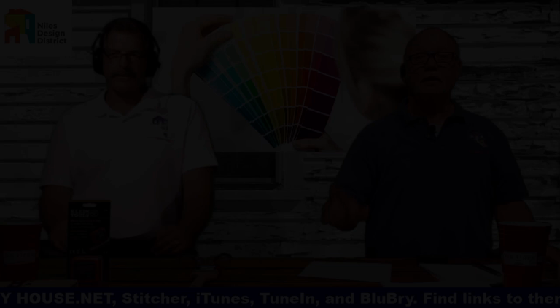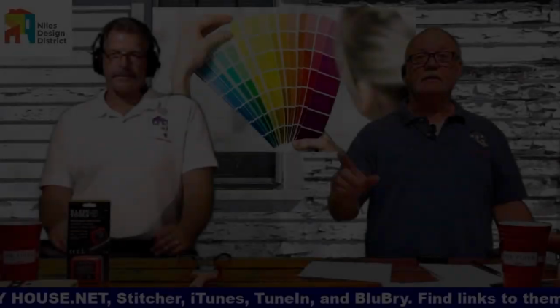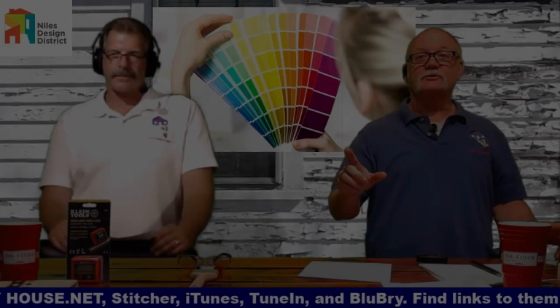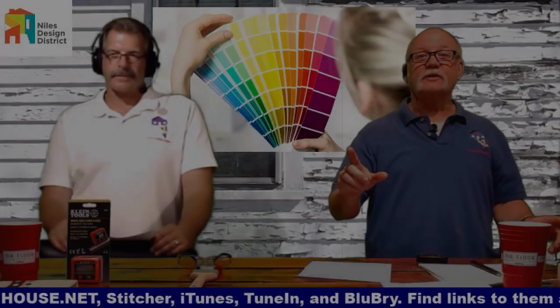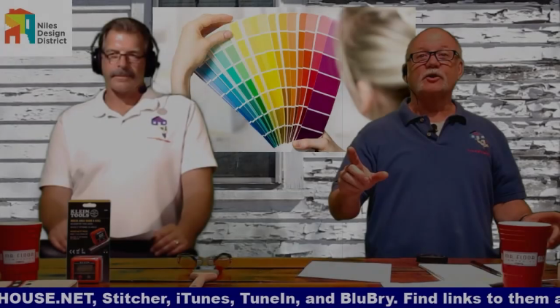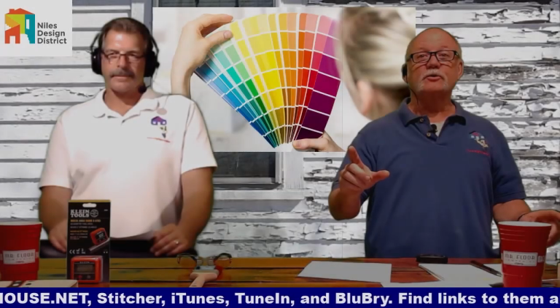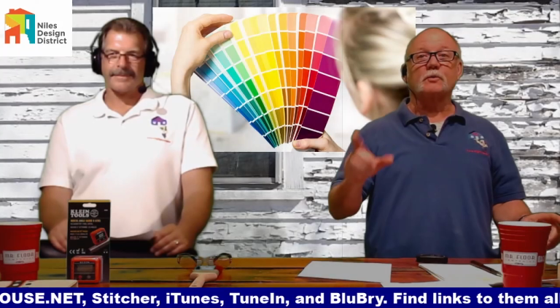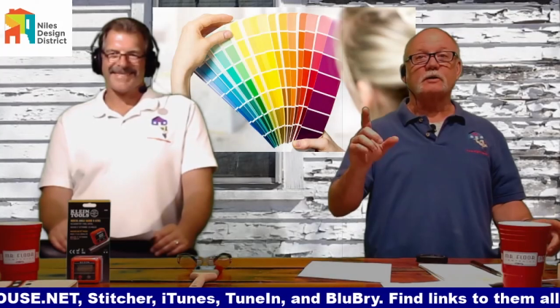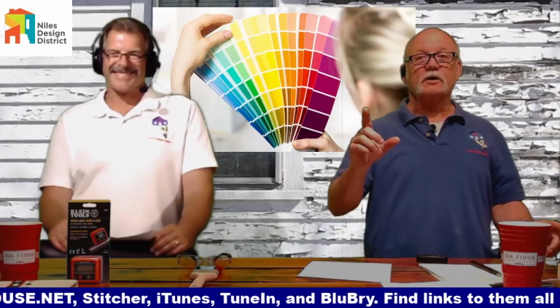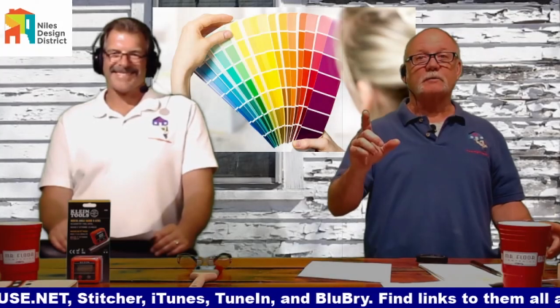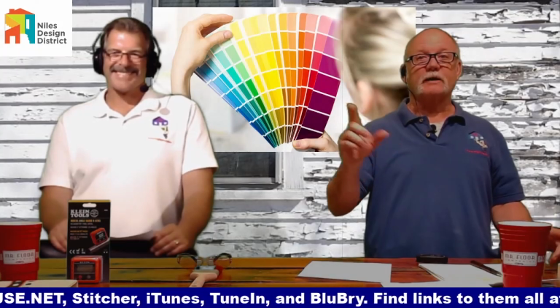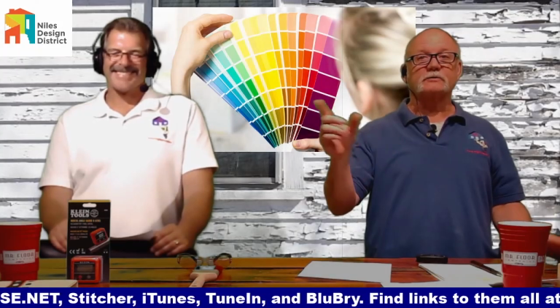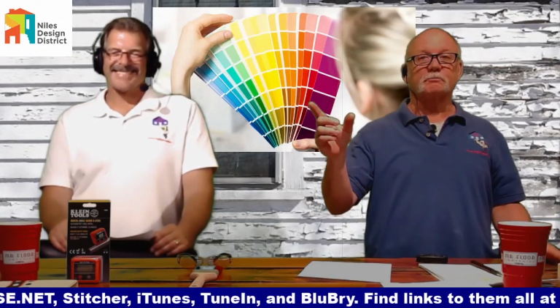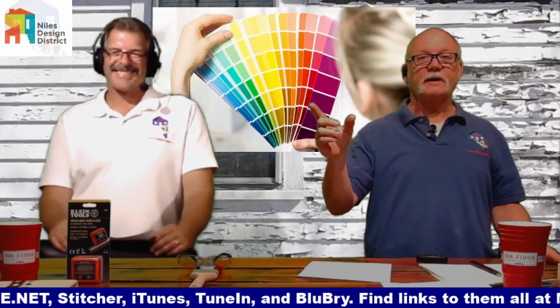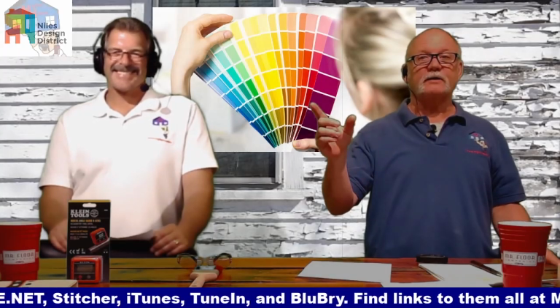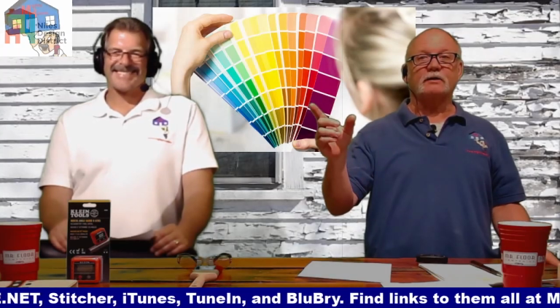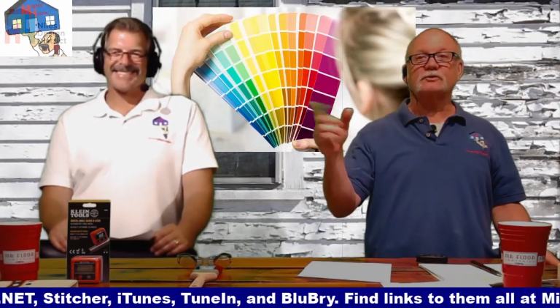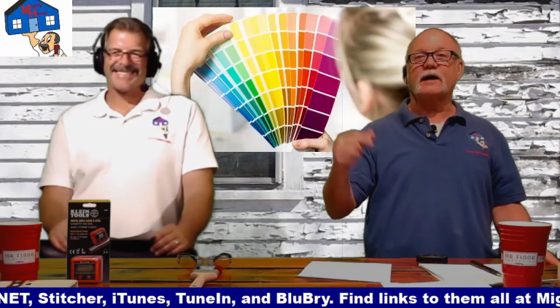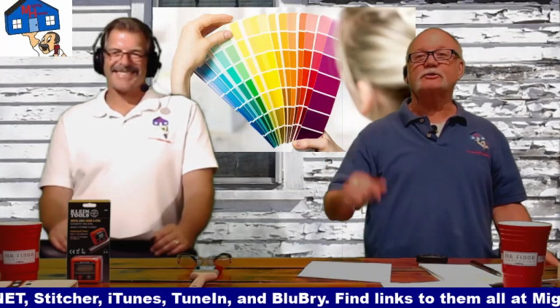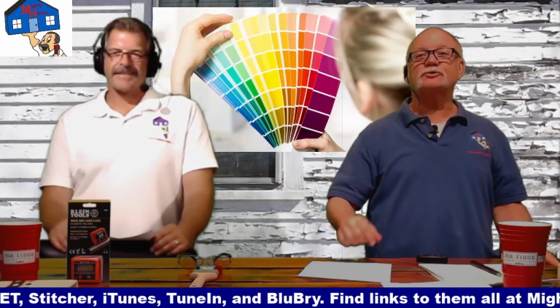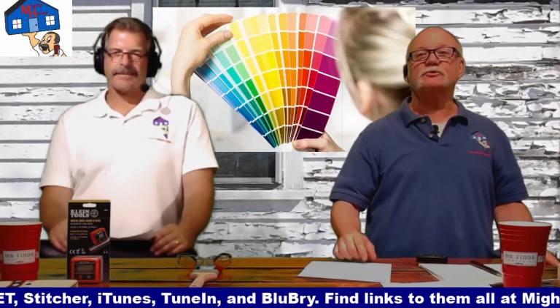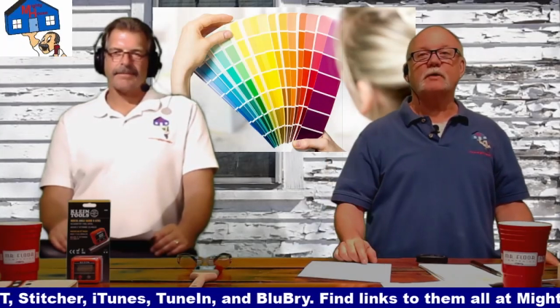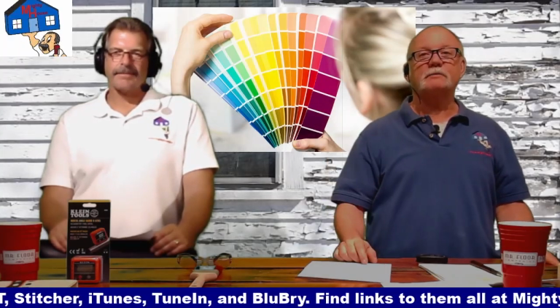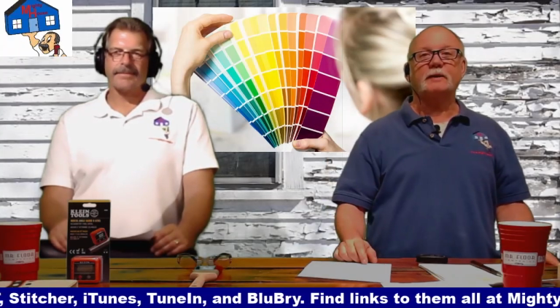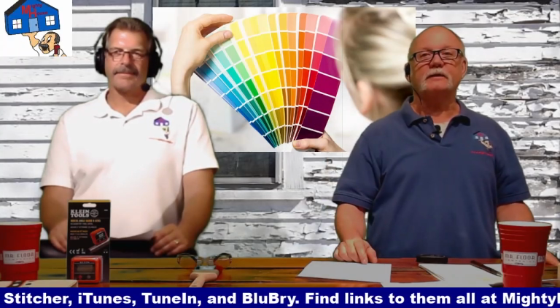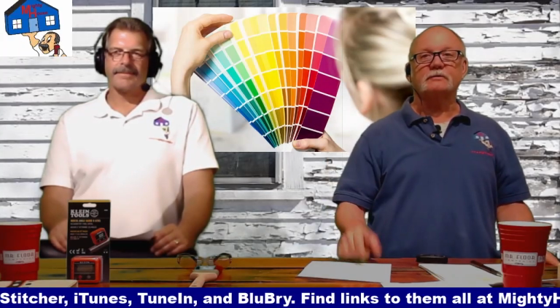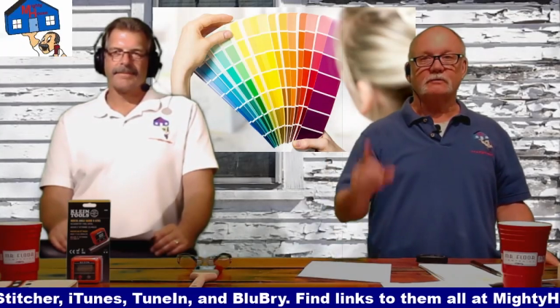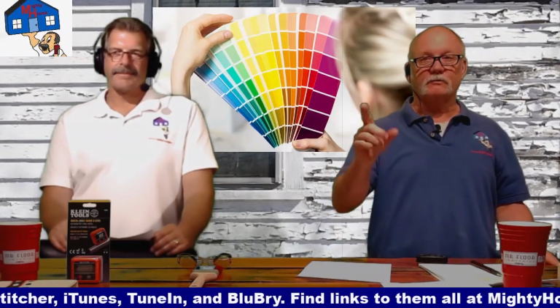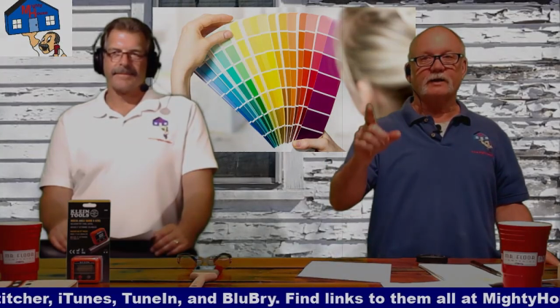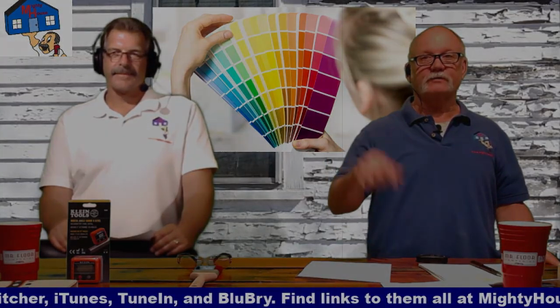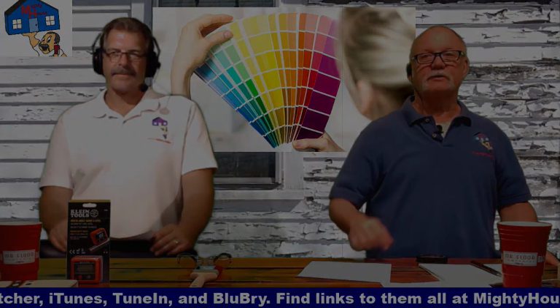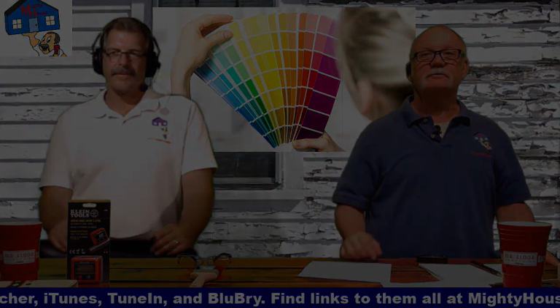Hey, stay tuned. We're going to talk about some paint colors, how to choose the right paint, right after this.